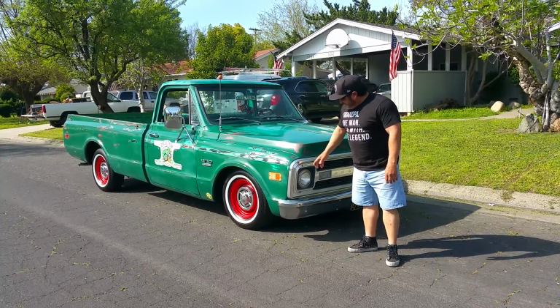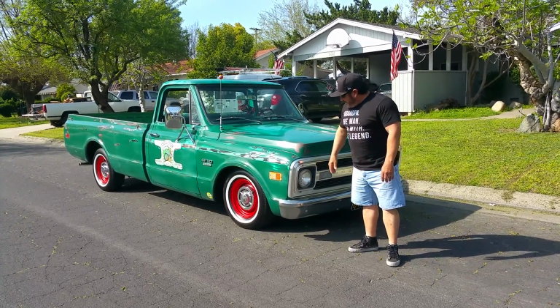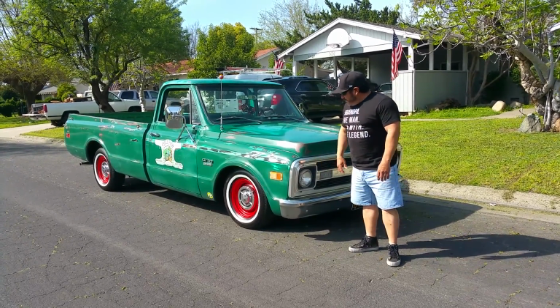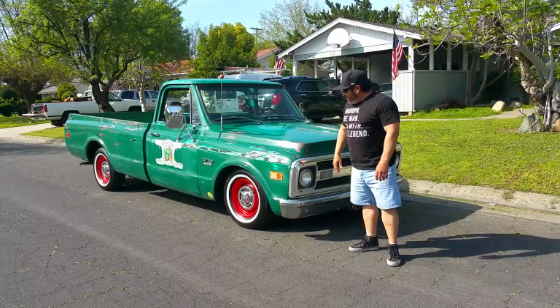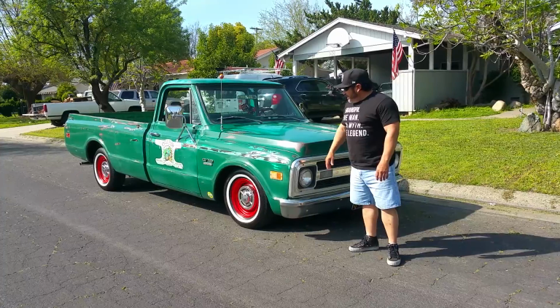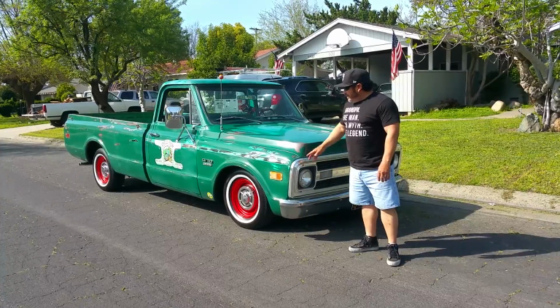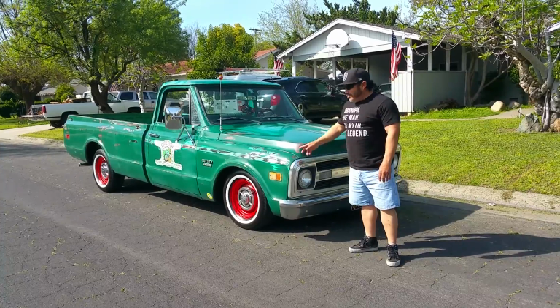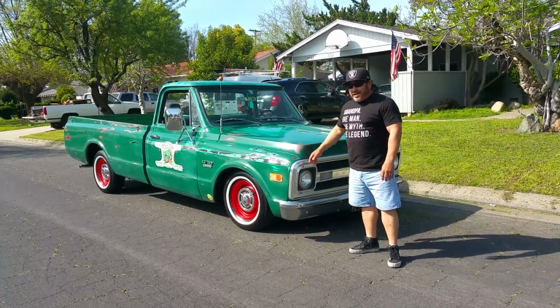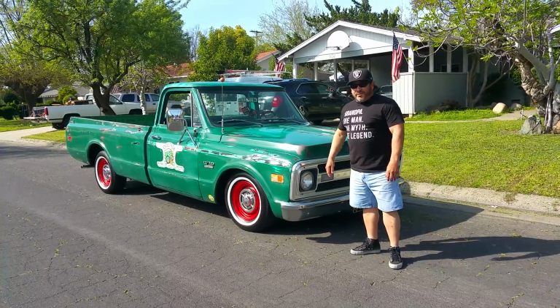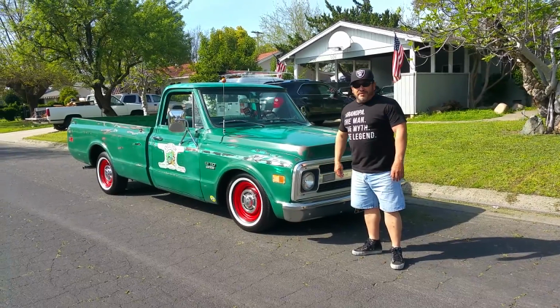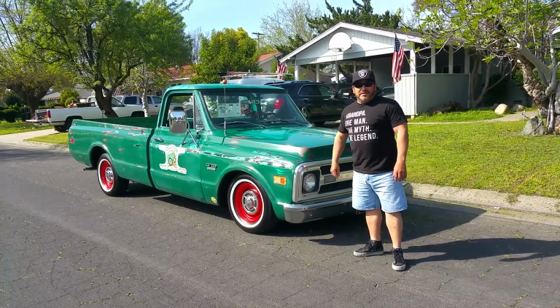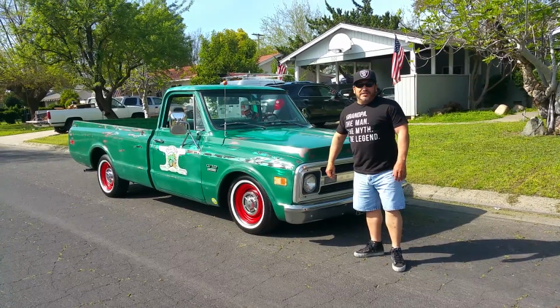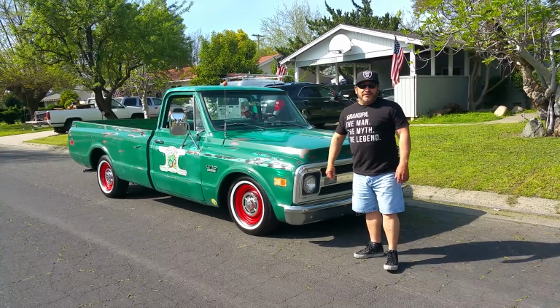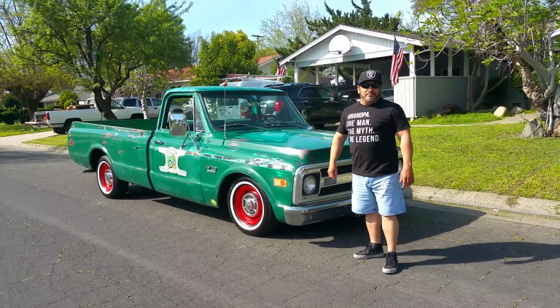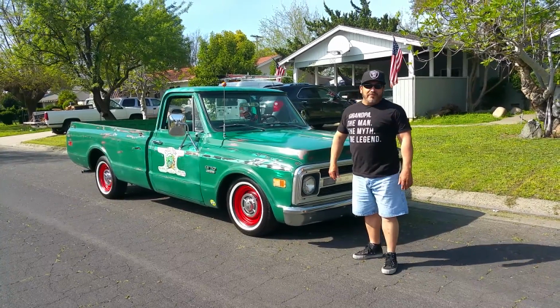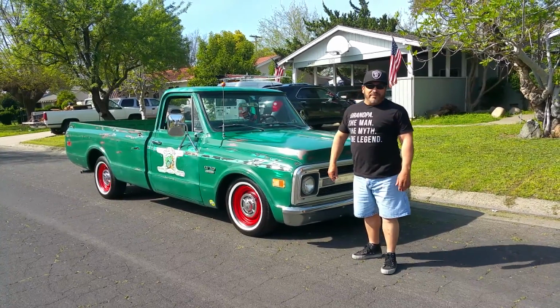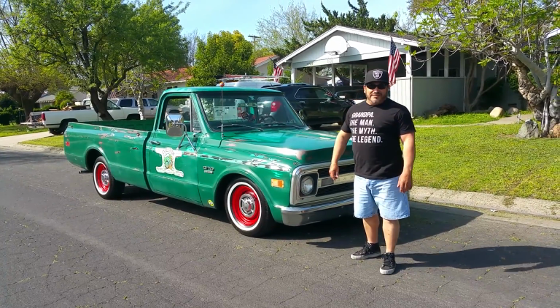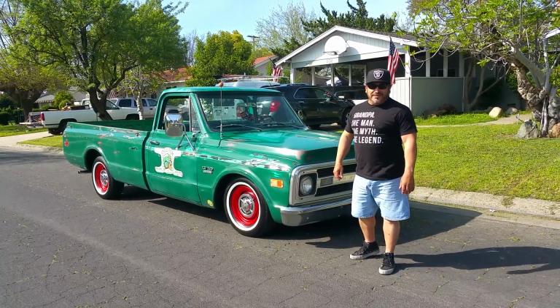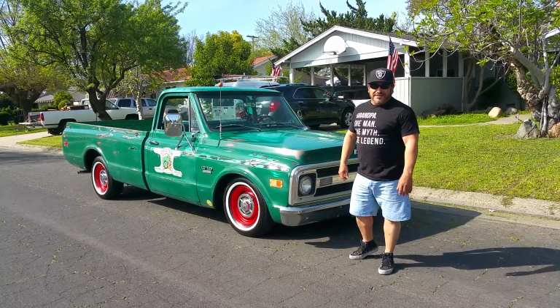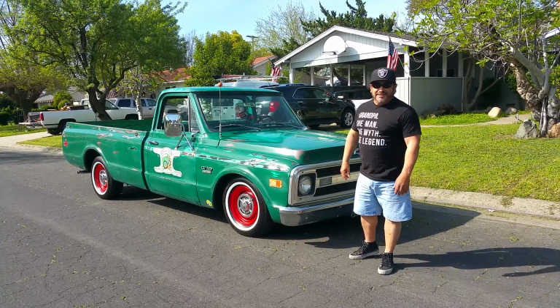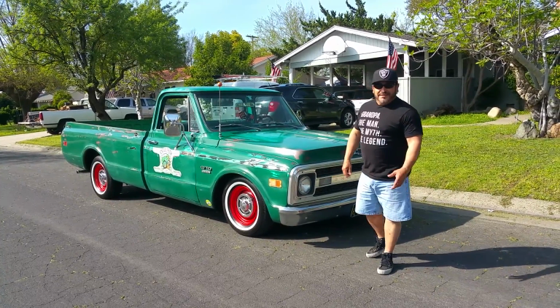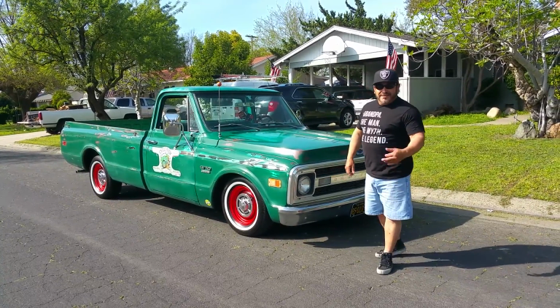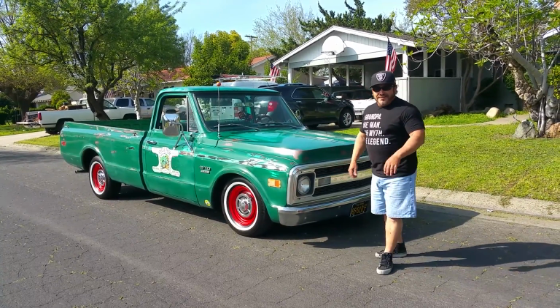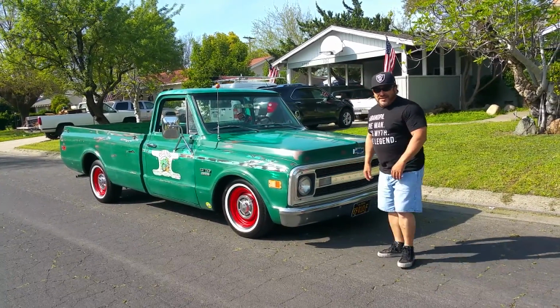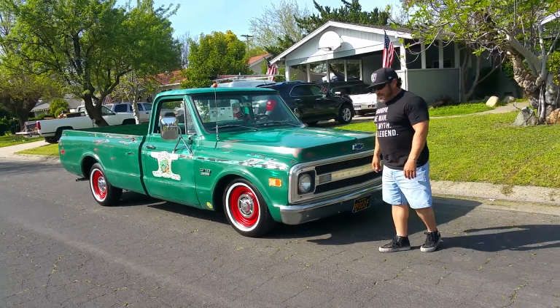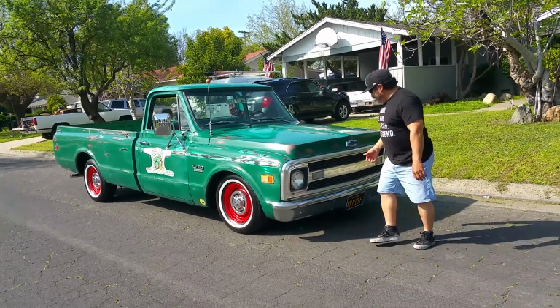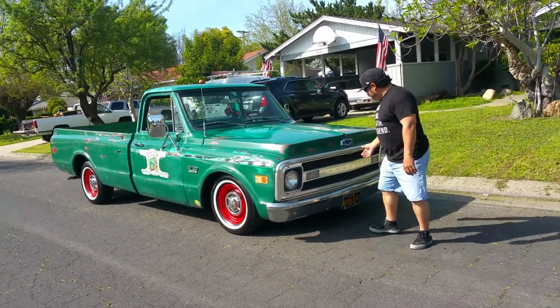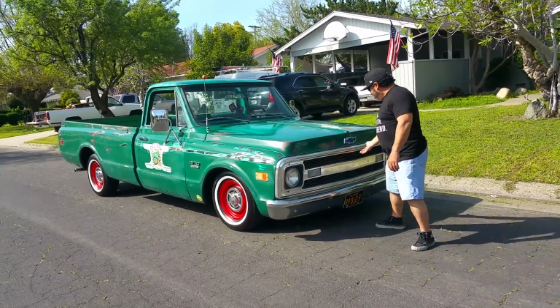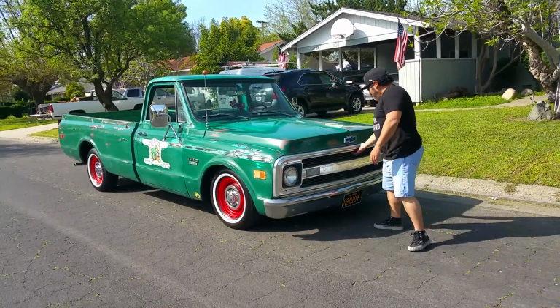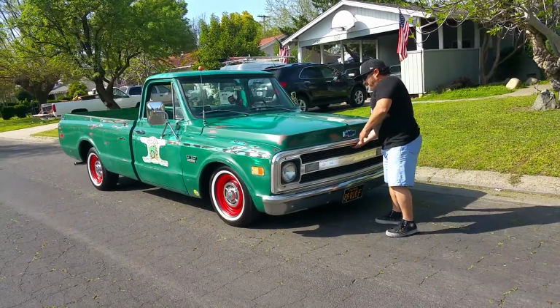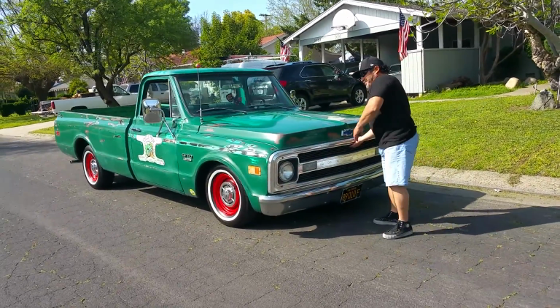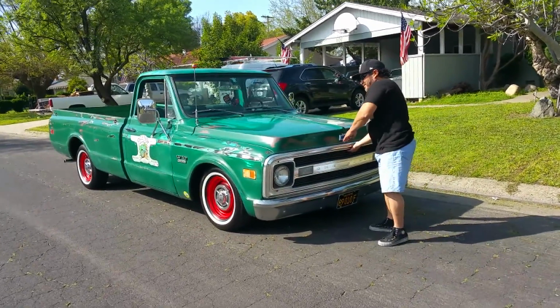I went for that rat rod patina barn find look. Let you guys check it out — I'm going to do a little walk around.